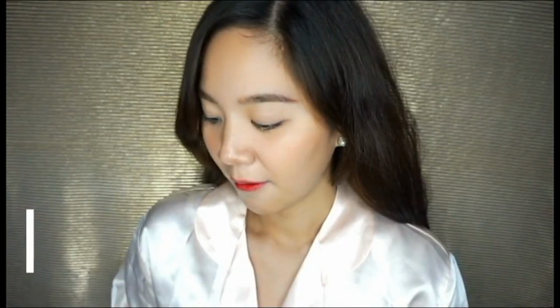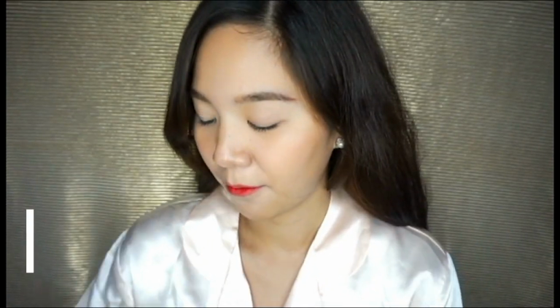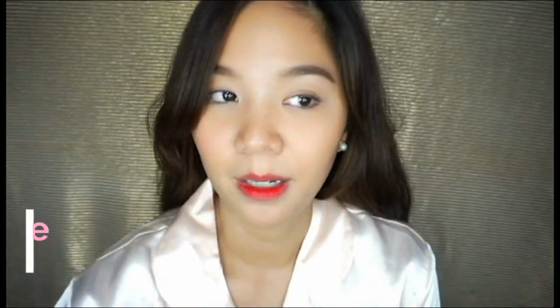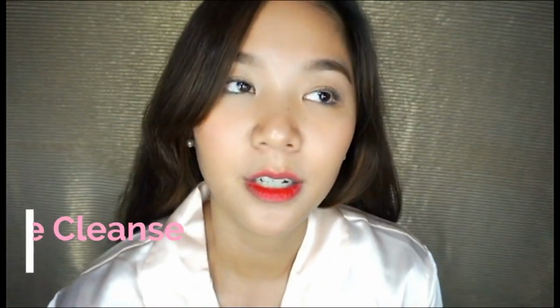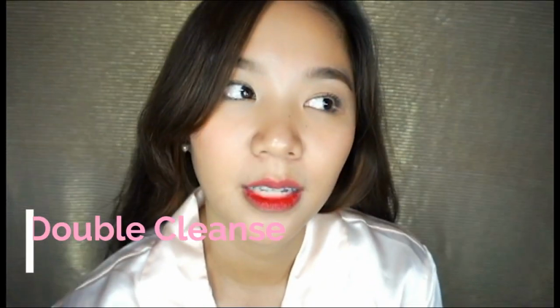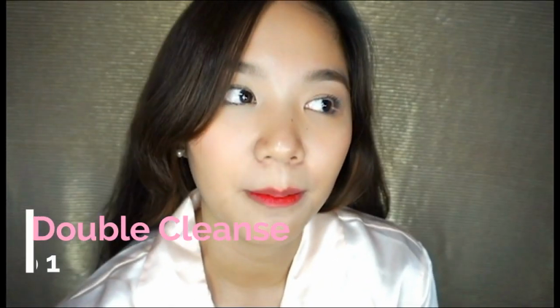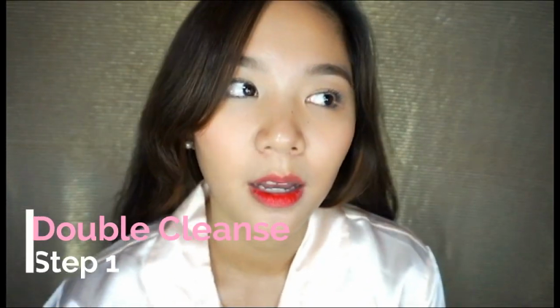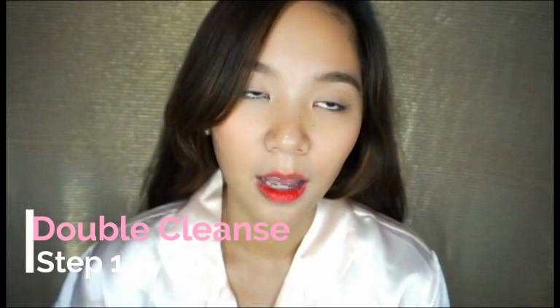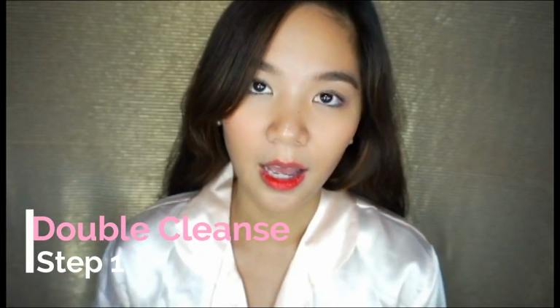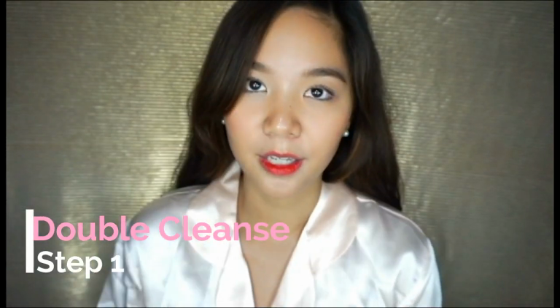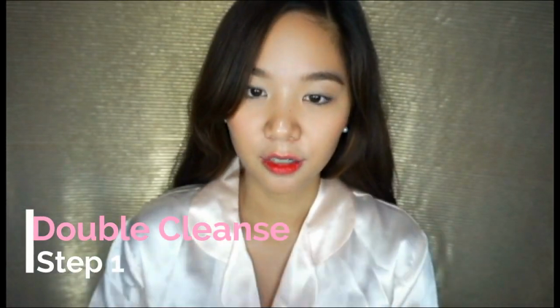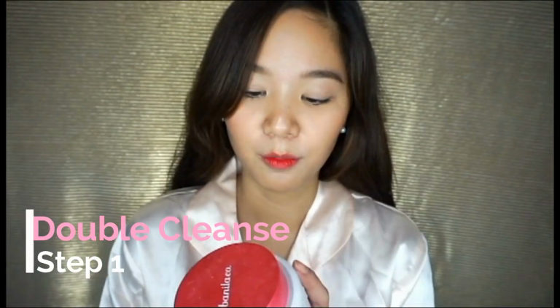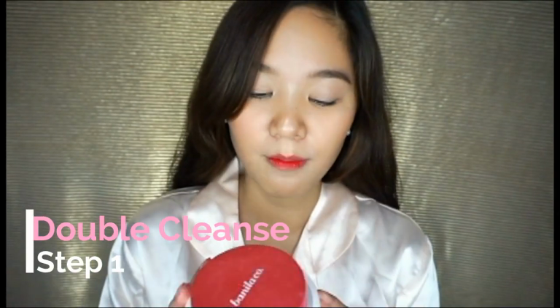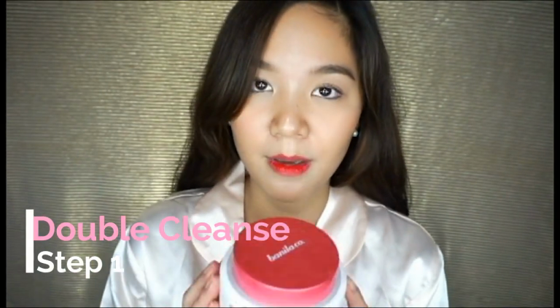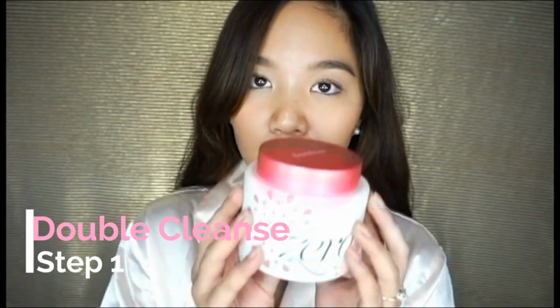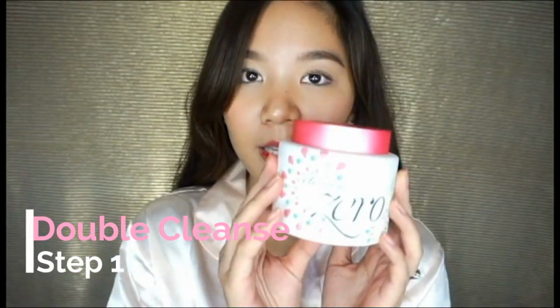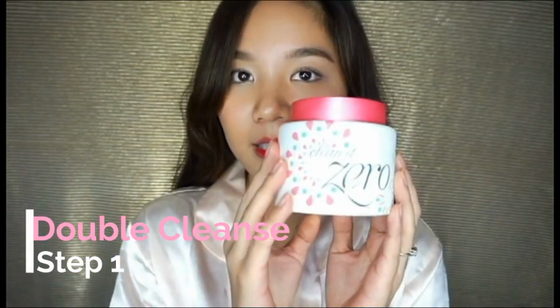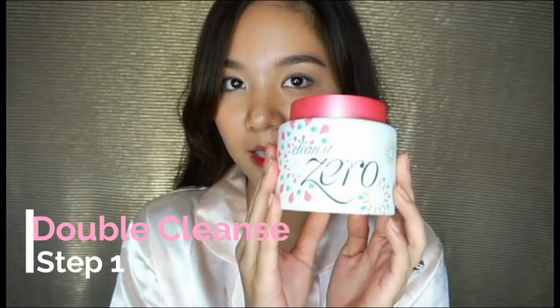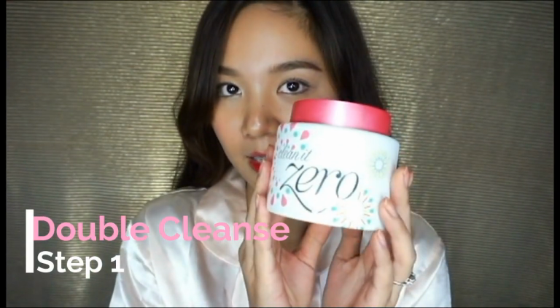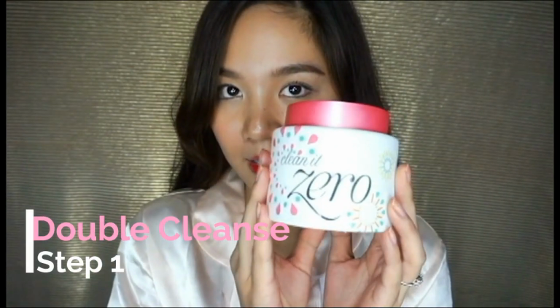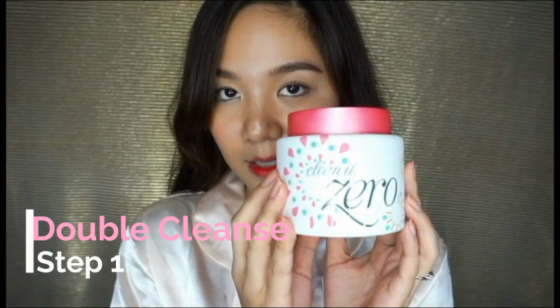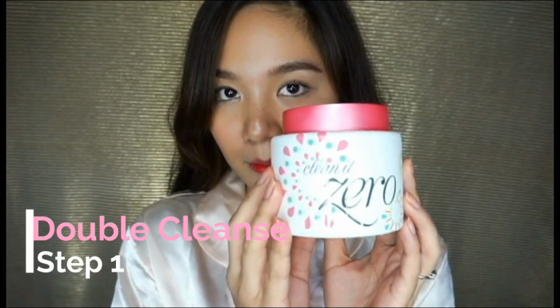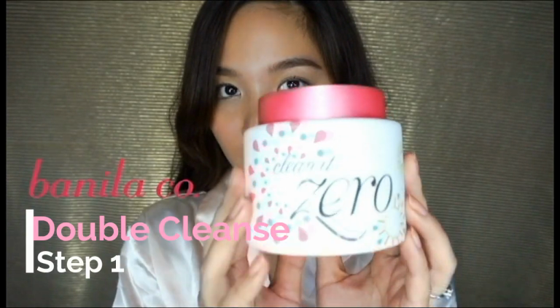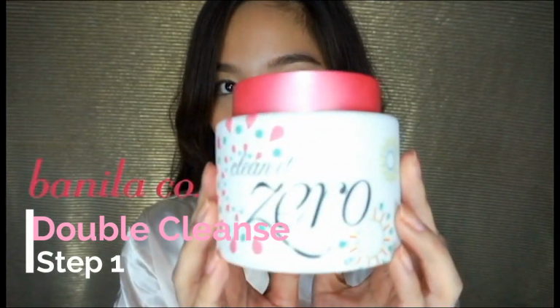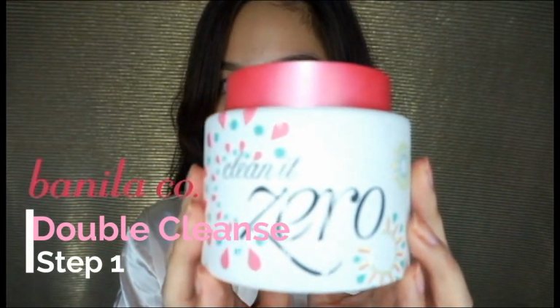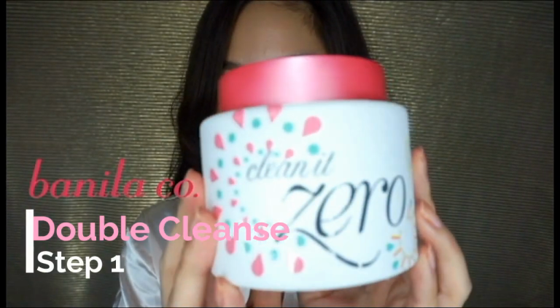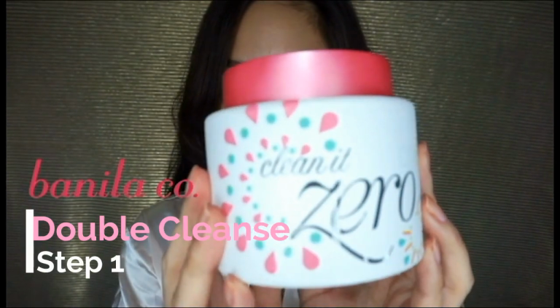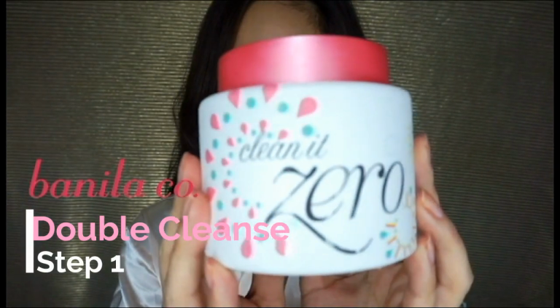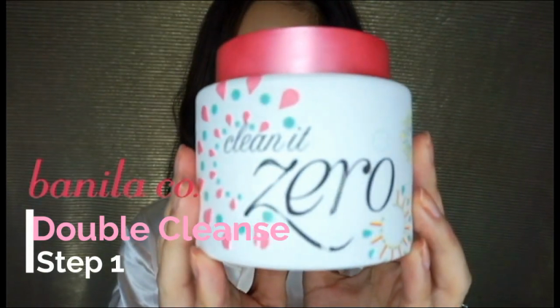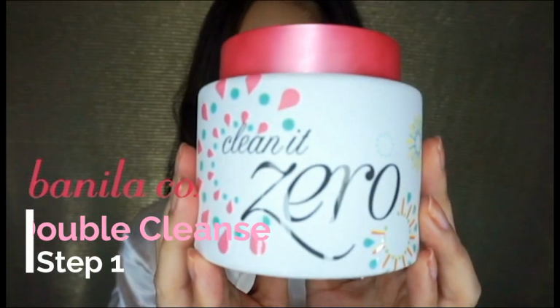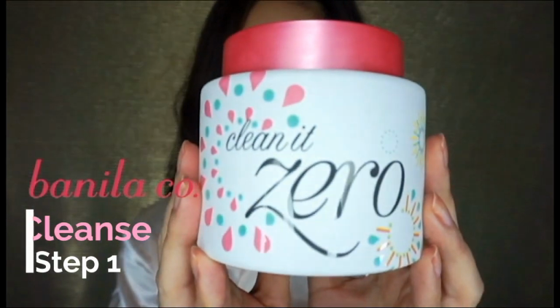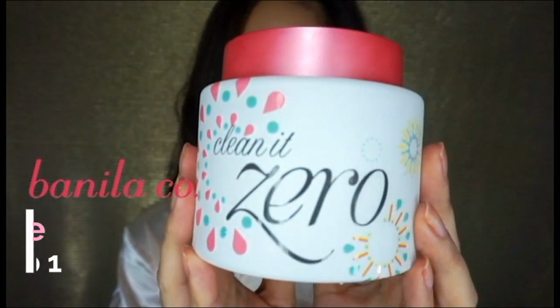For my first step, I remove my makeup with this. This is the Vanilla Ho cleansing balm.